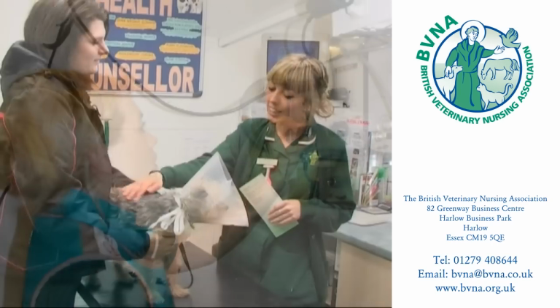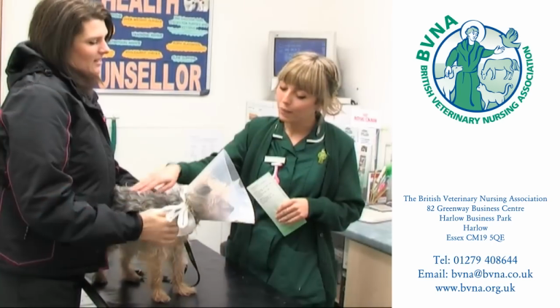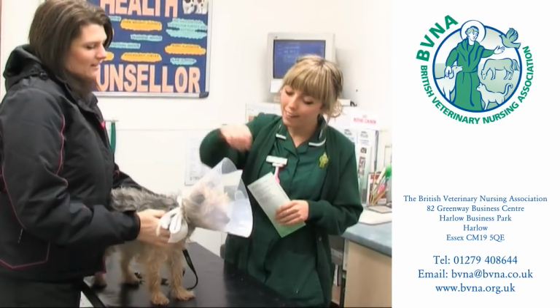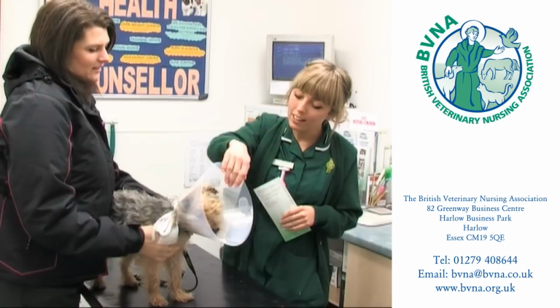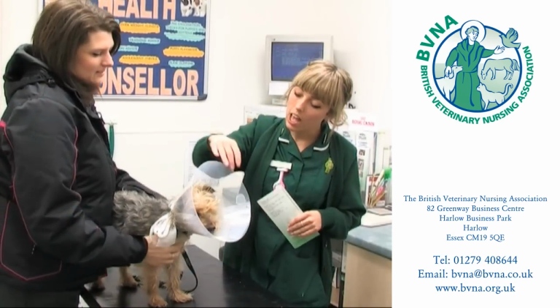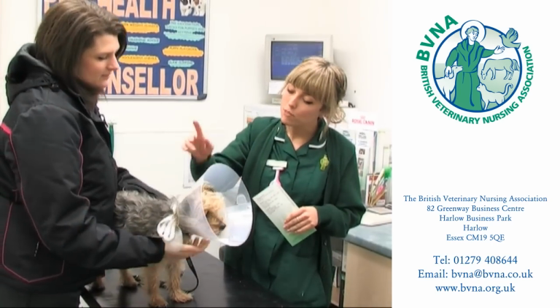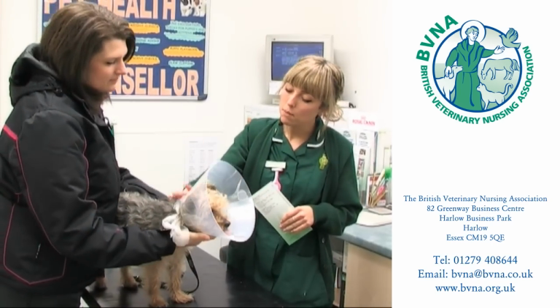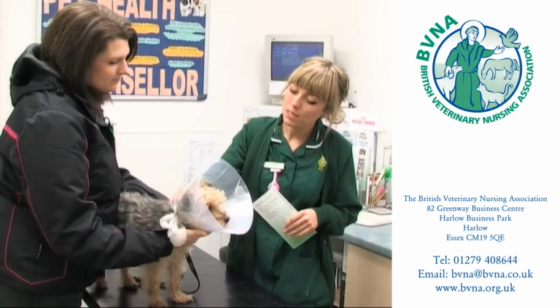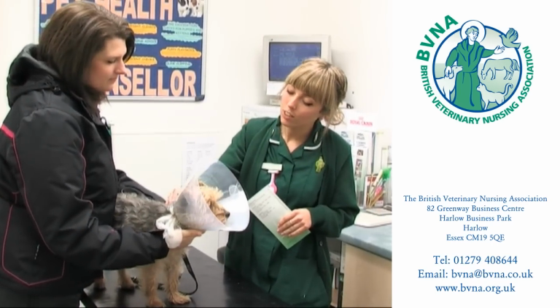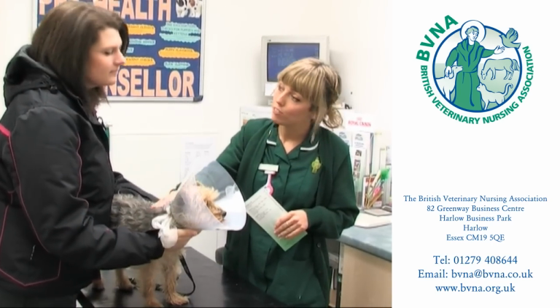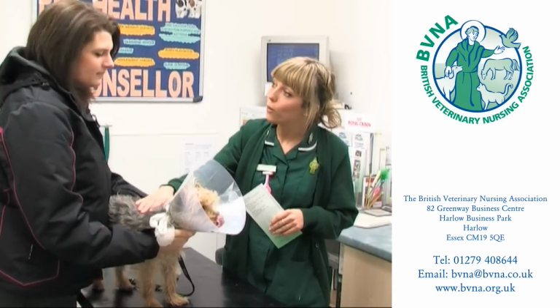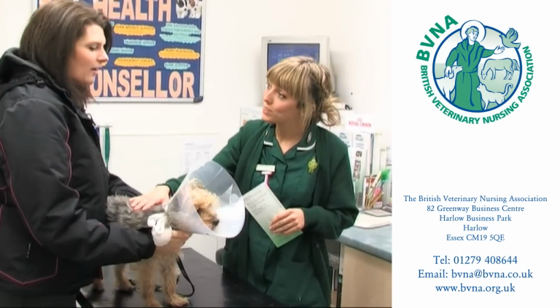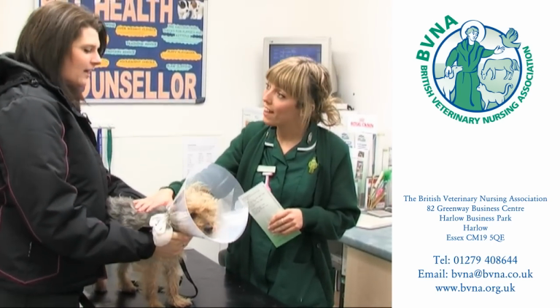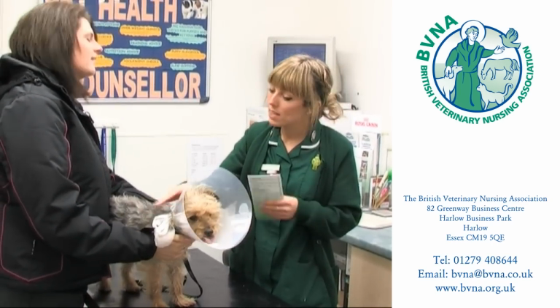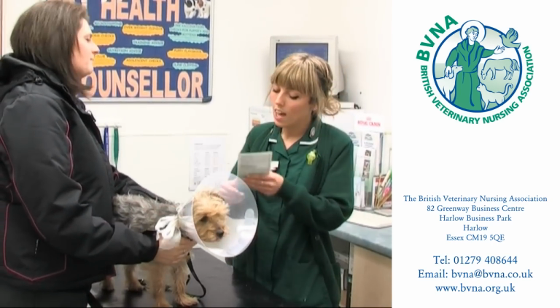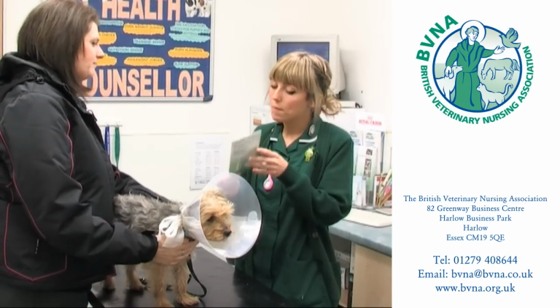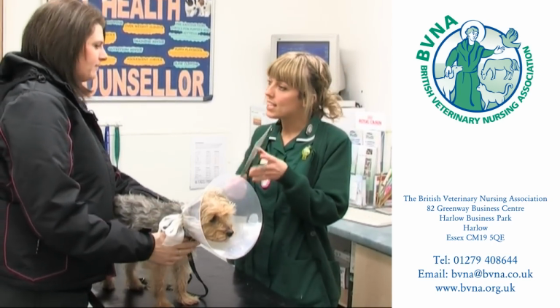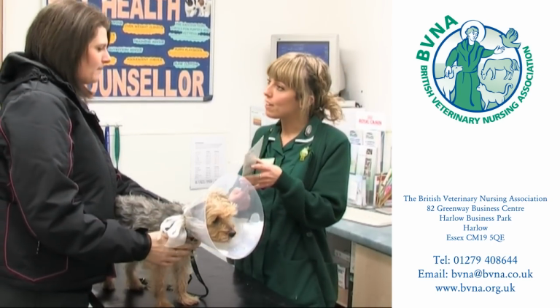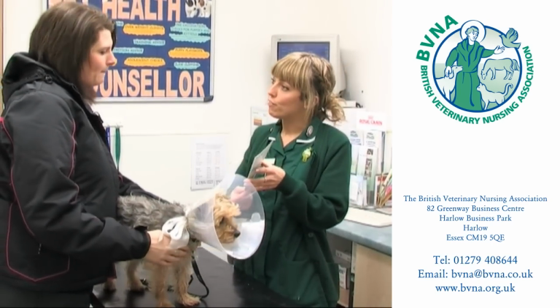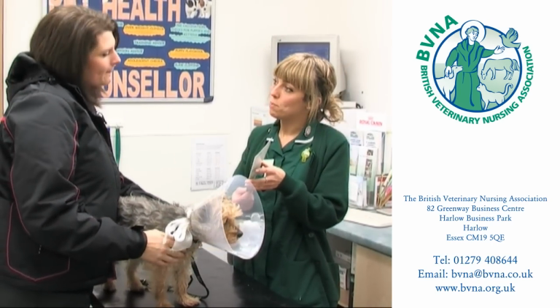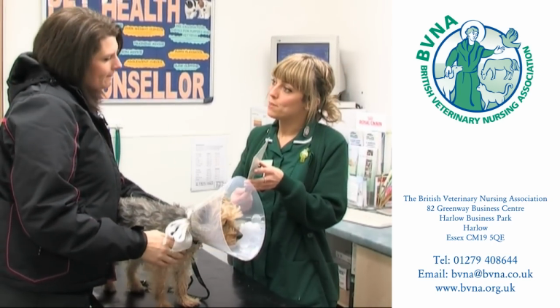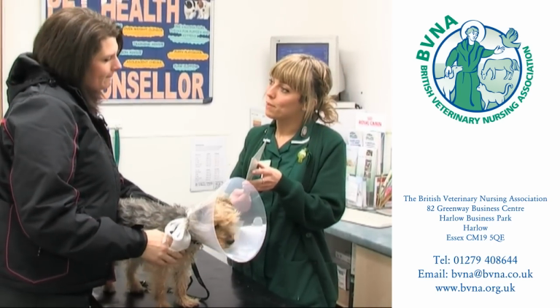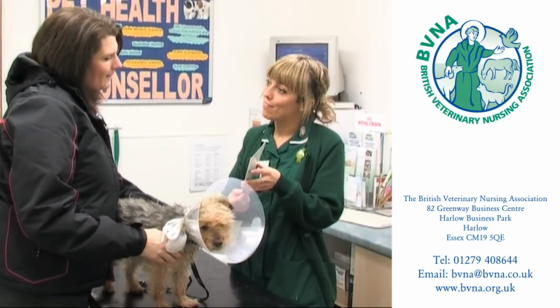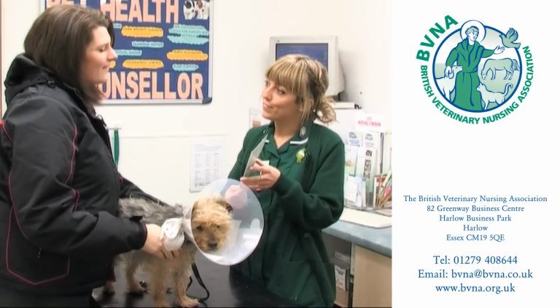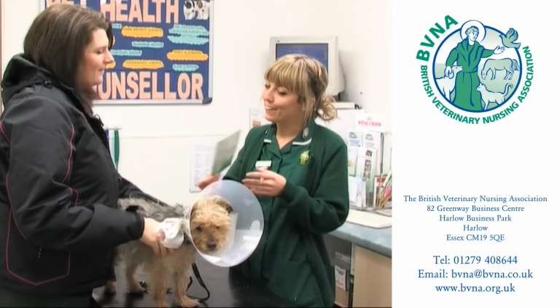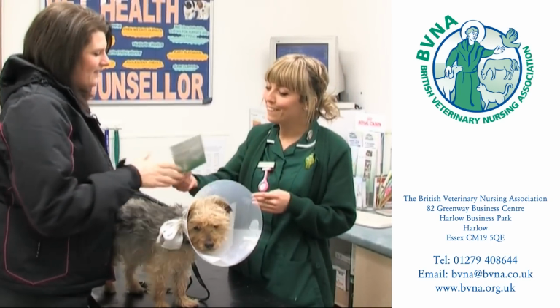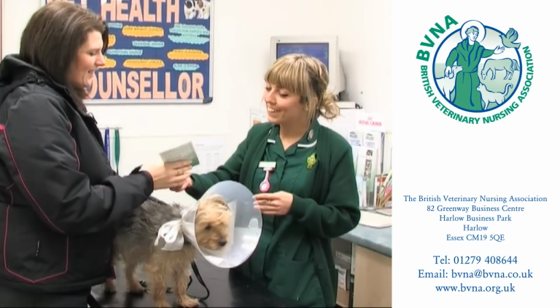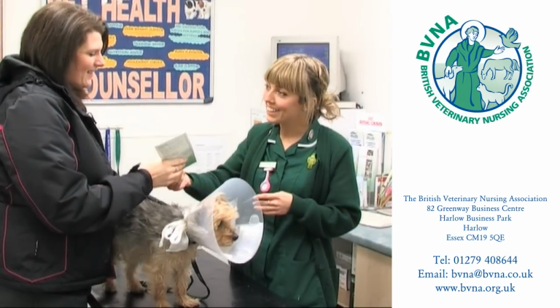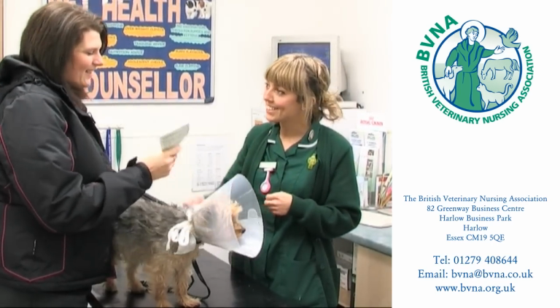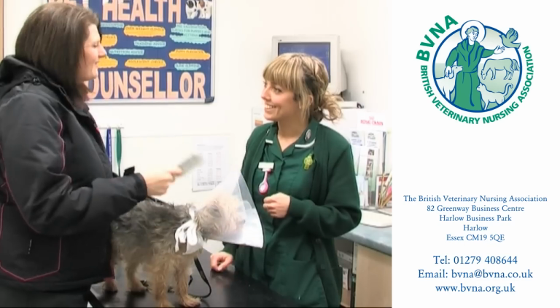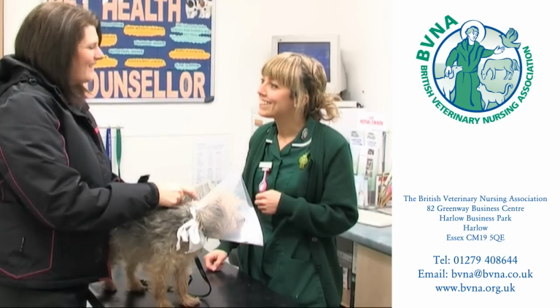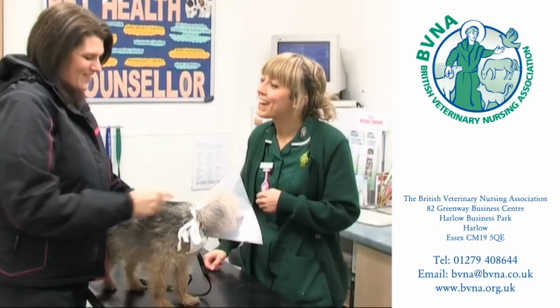However, the rewards when a patient is successfully treated by the veterinary surgeon and nursed back to health by the nurse, to be returned to a grateful owner, are tremendous.